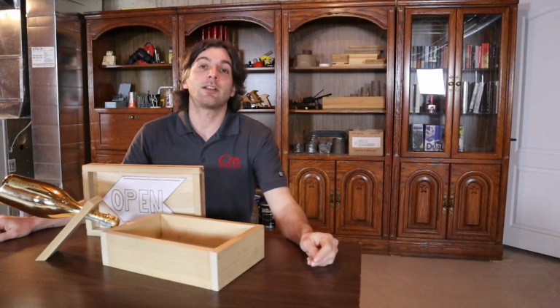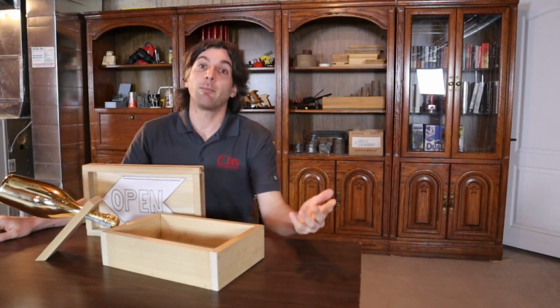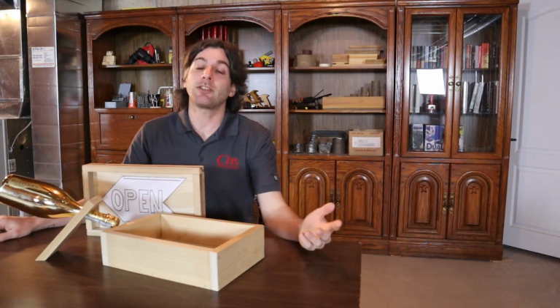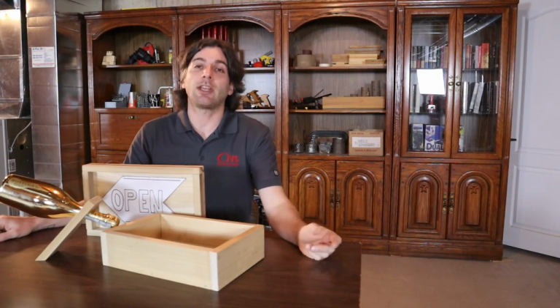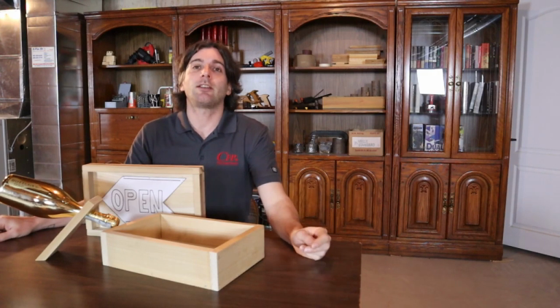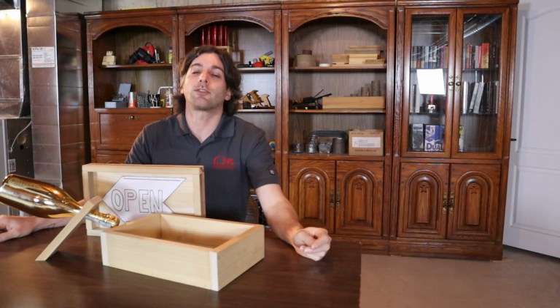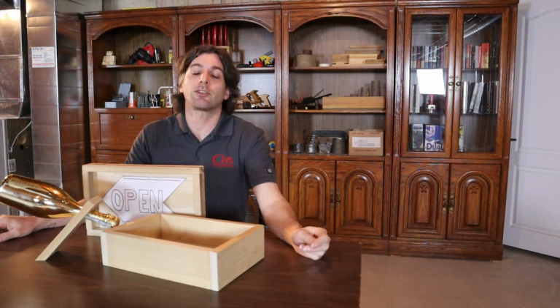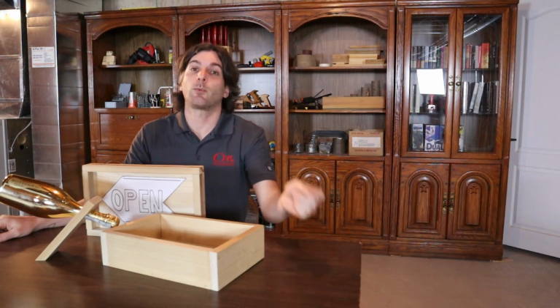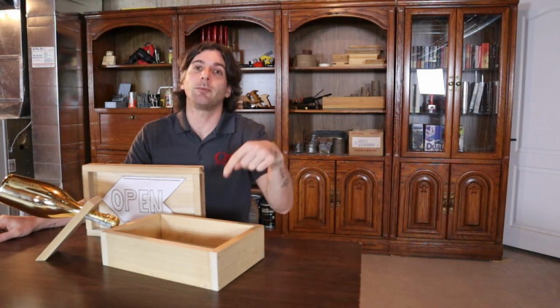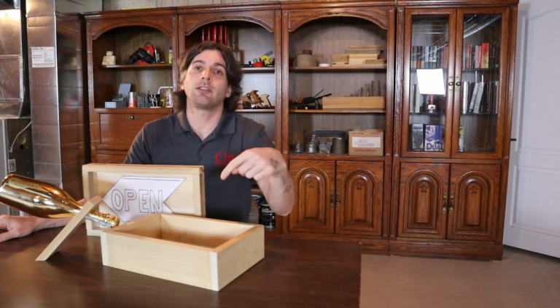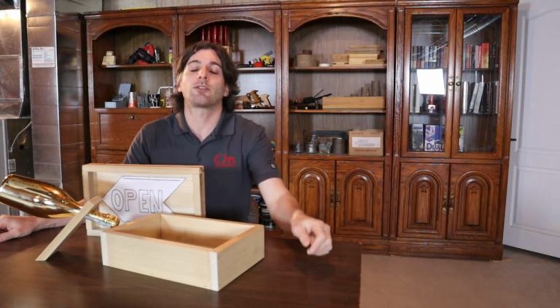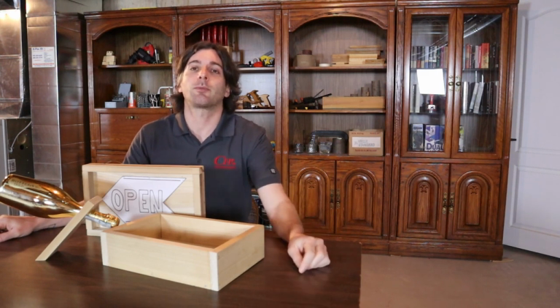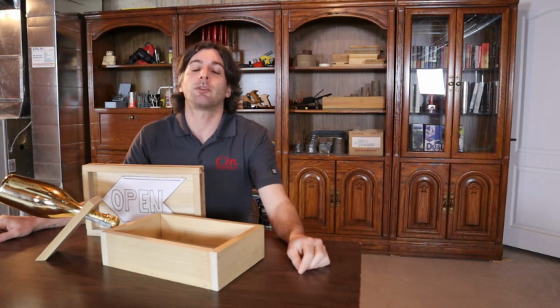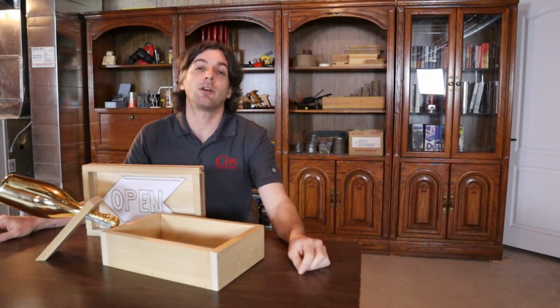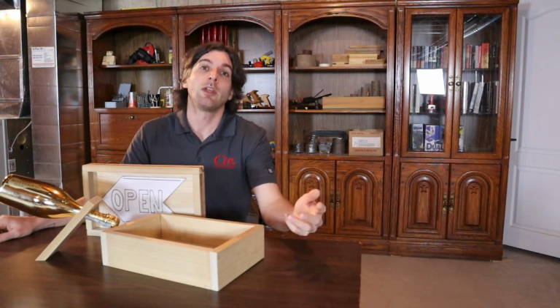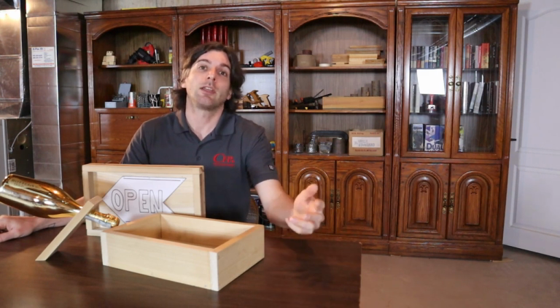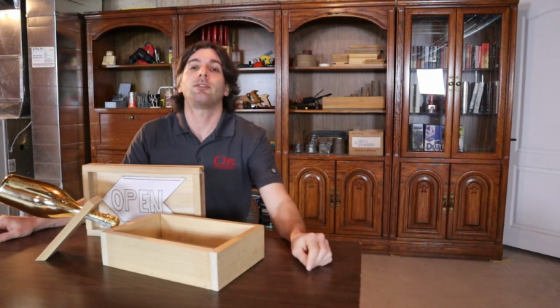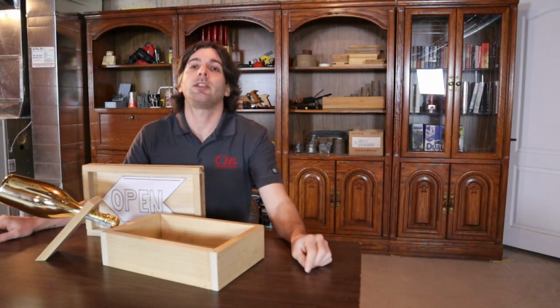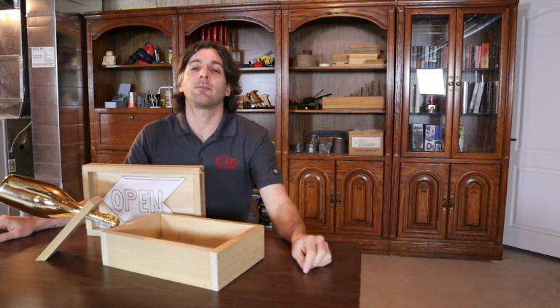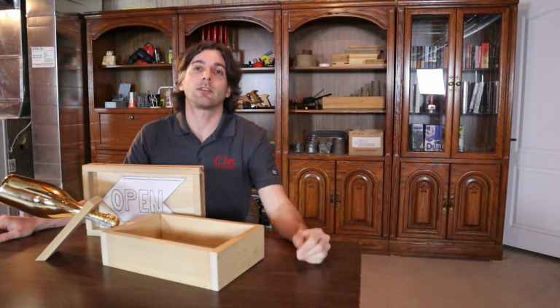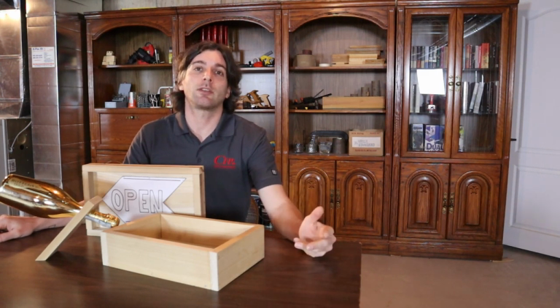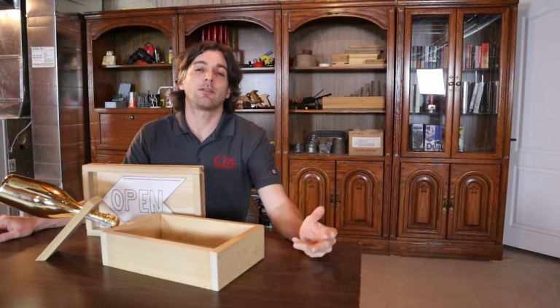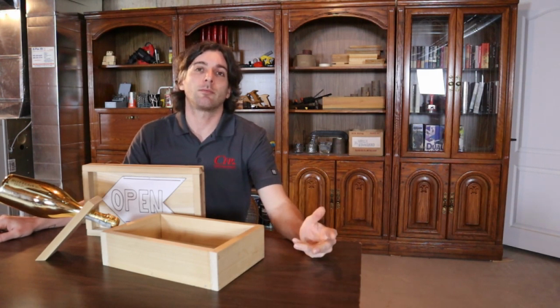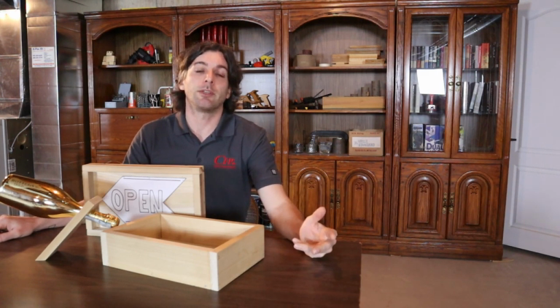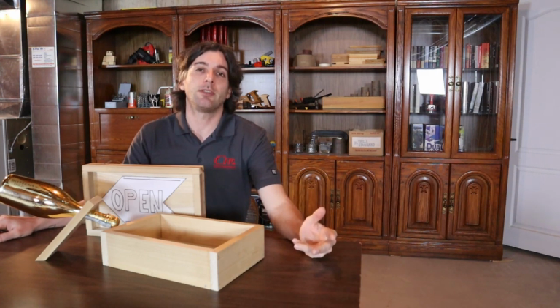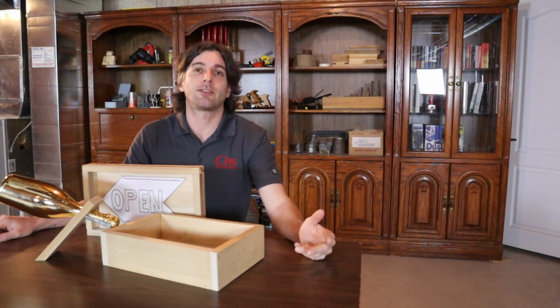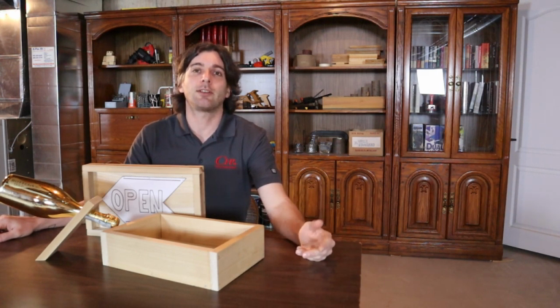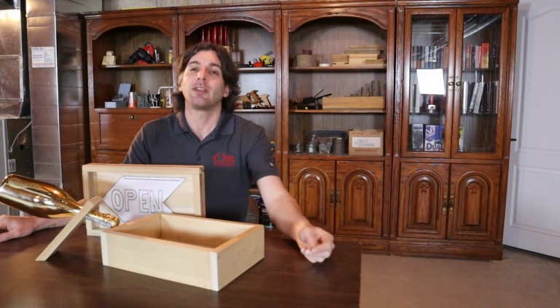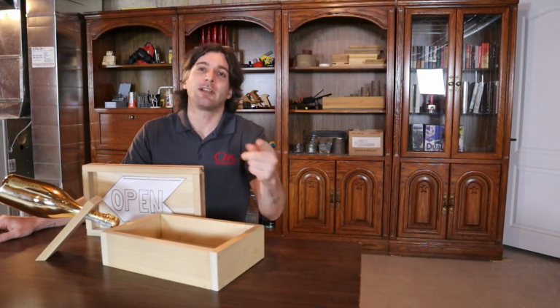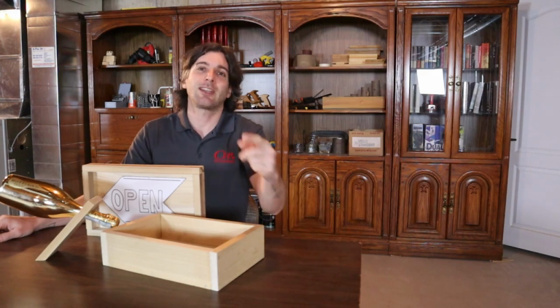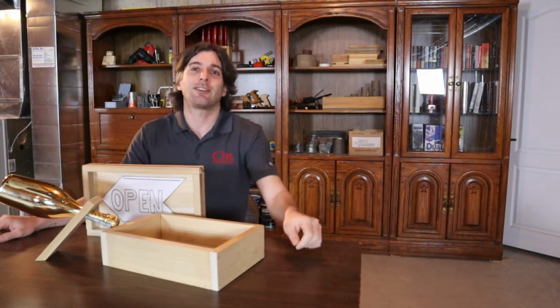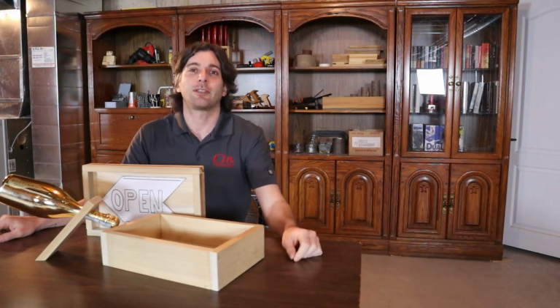Dimensions and instructions will be in the description below in case you need them to build these yourself. Let's get into it.